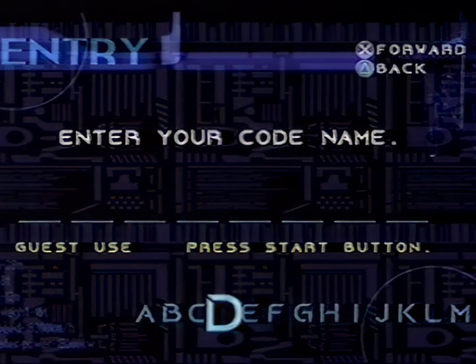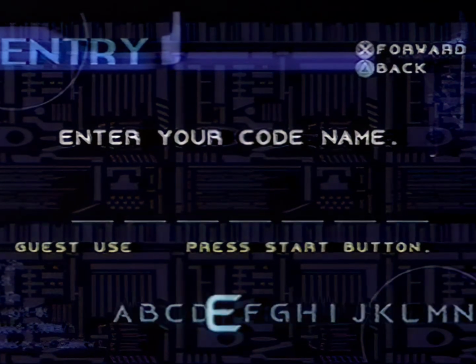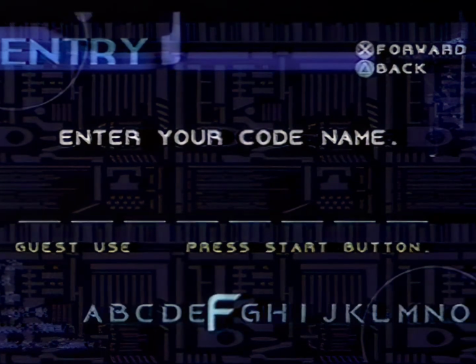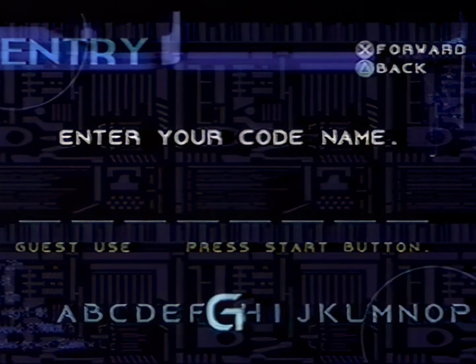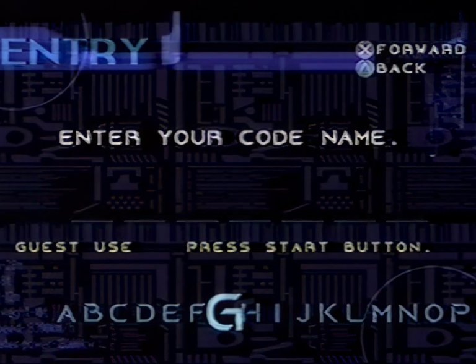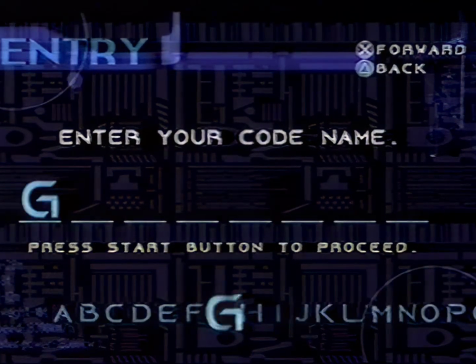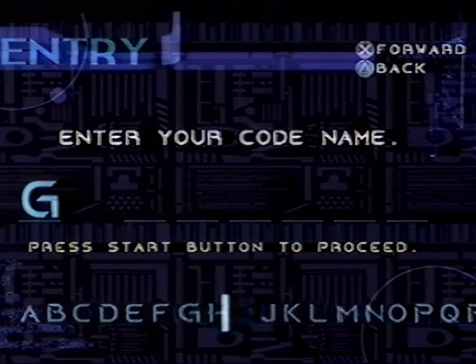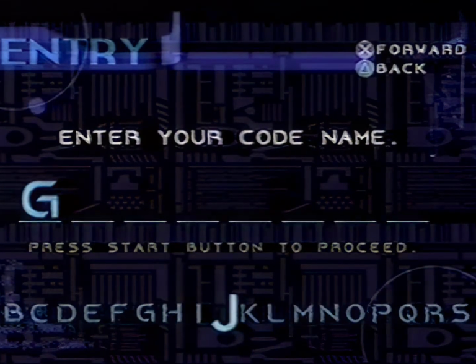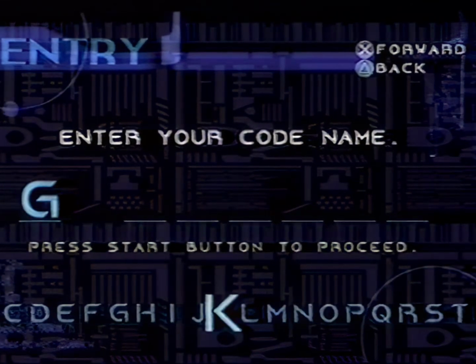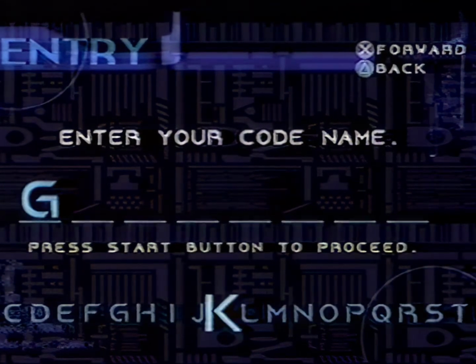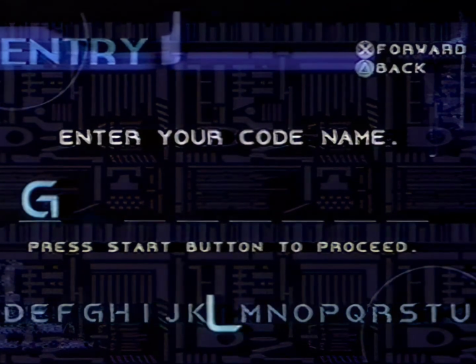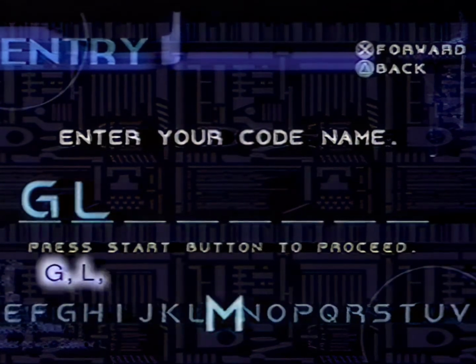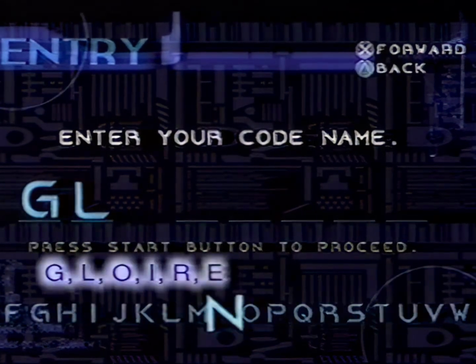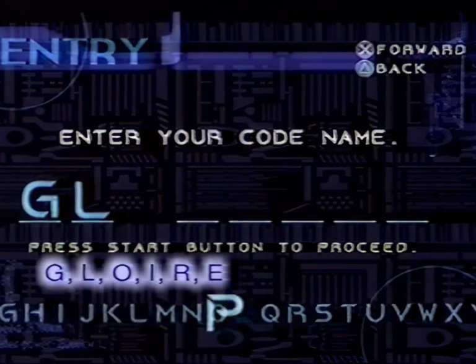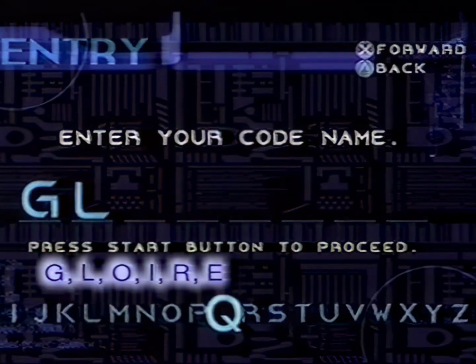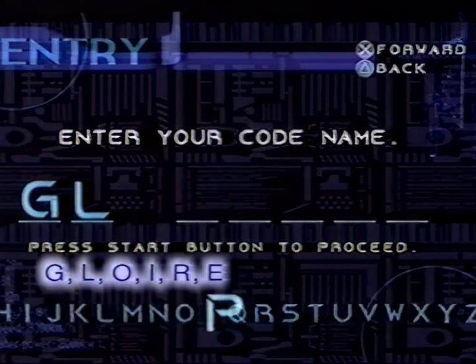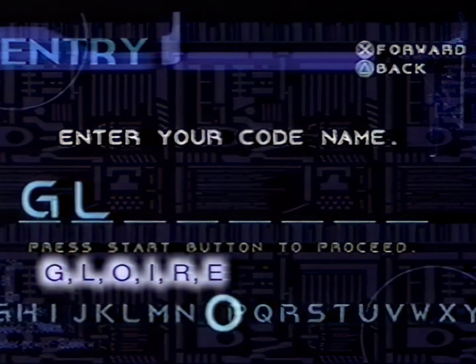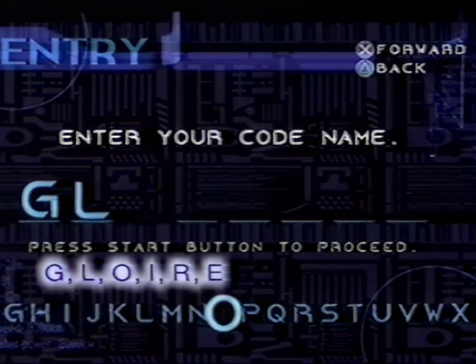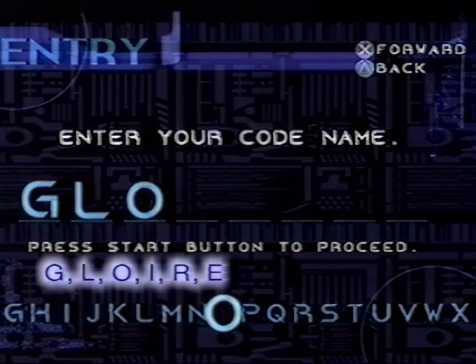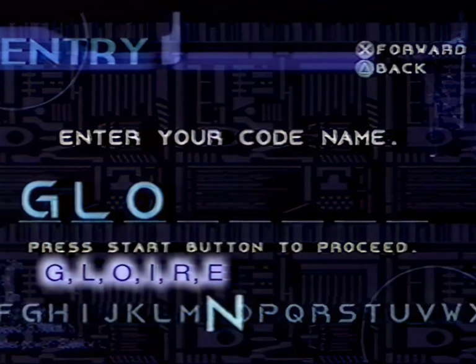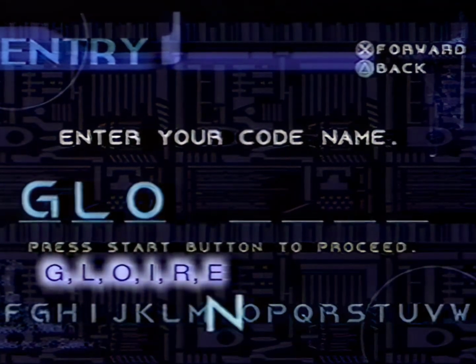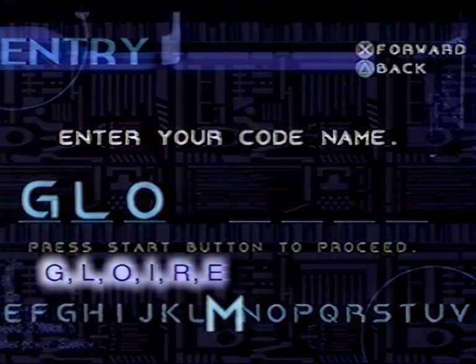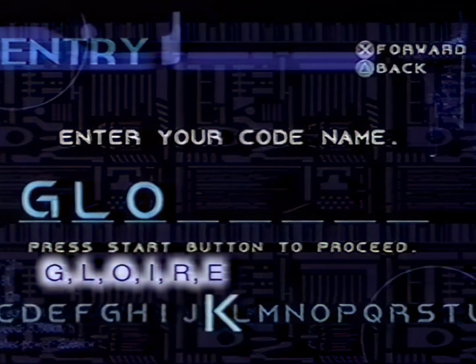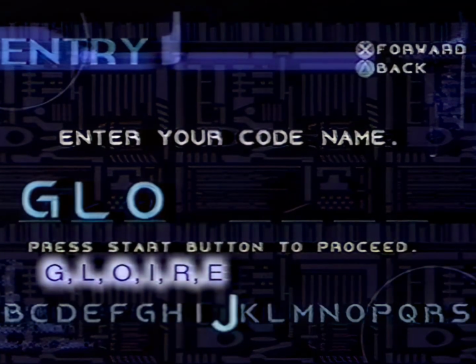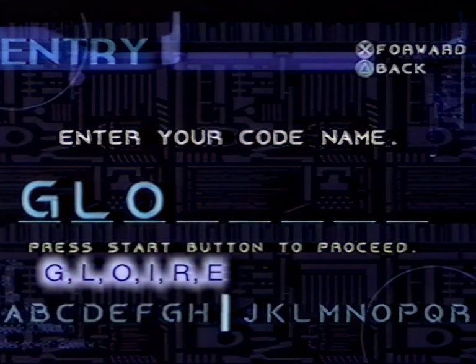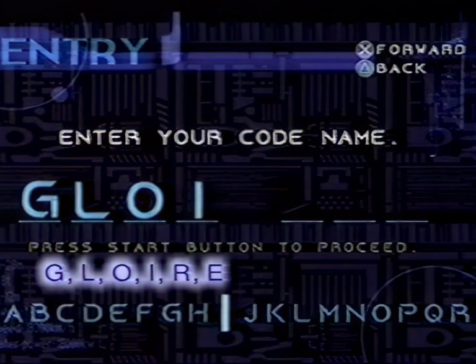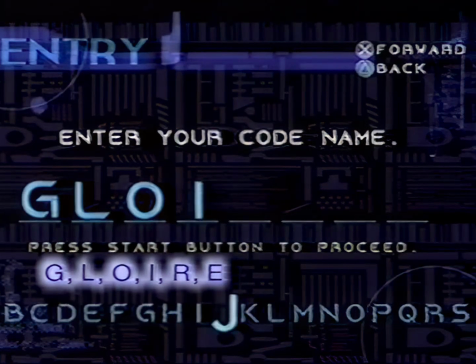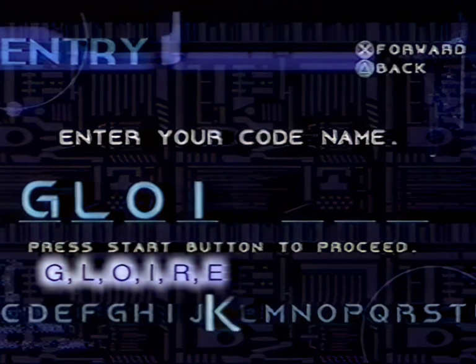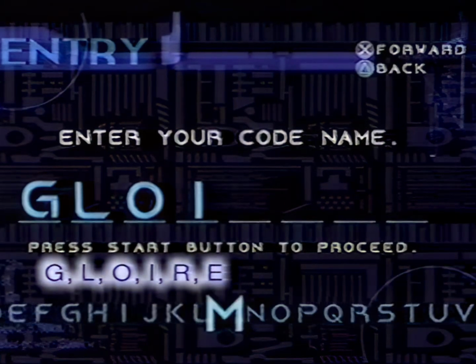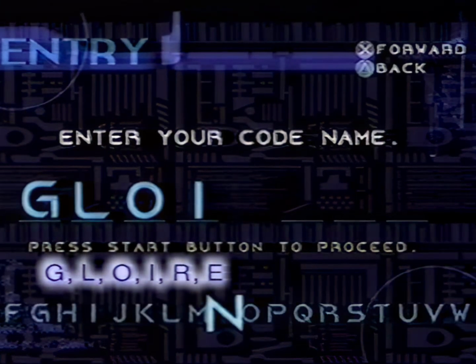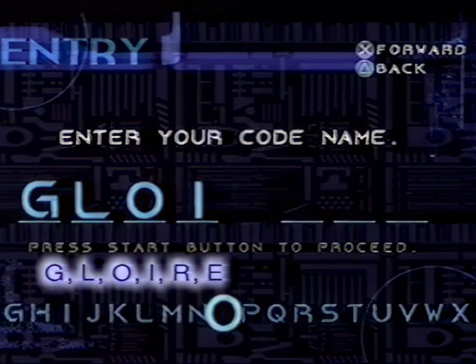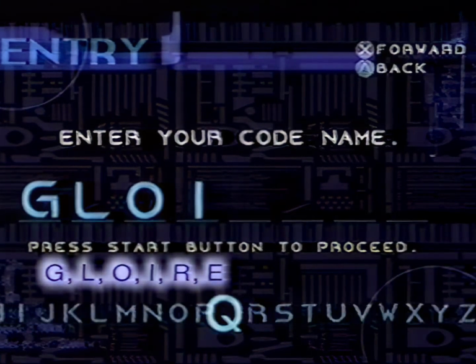Start a new game and enter your code name as G, L, O, I, R and E.